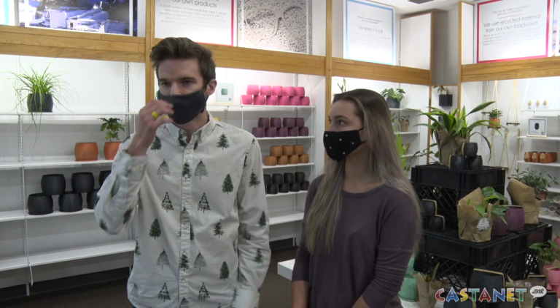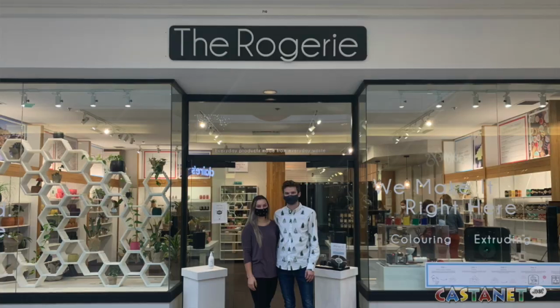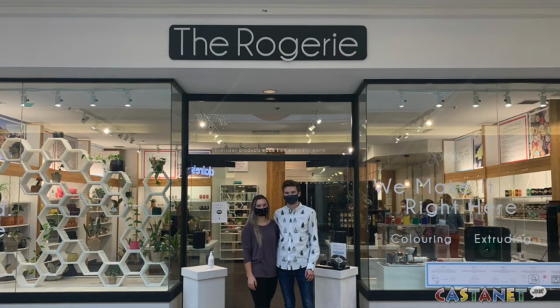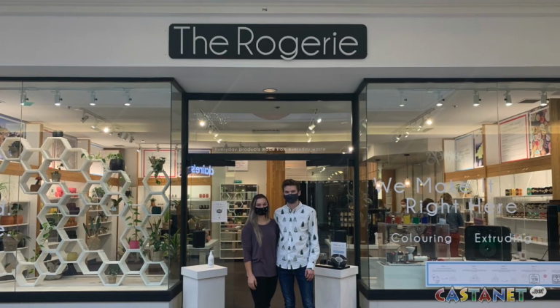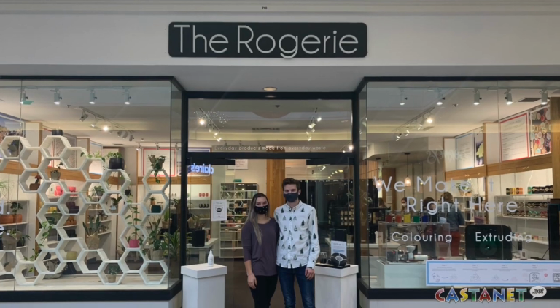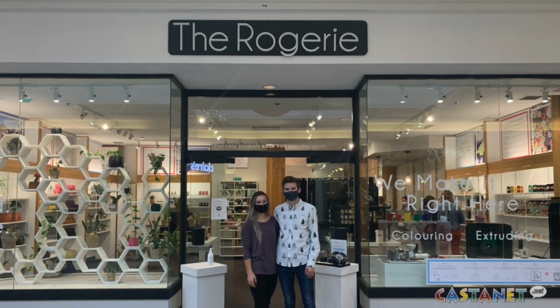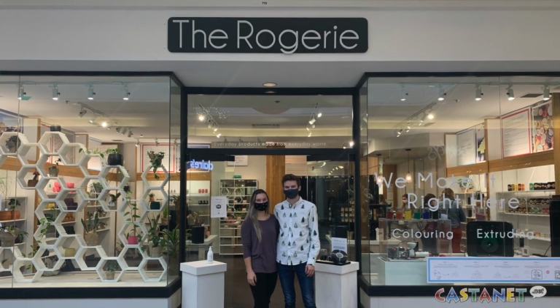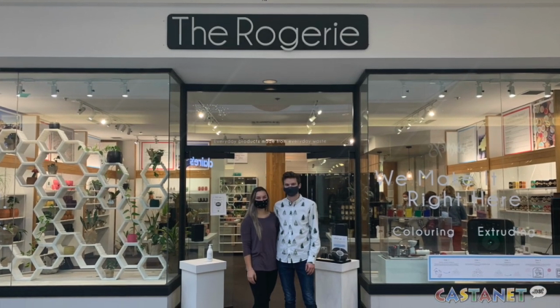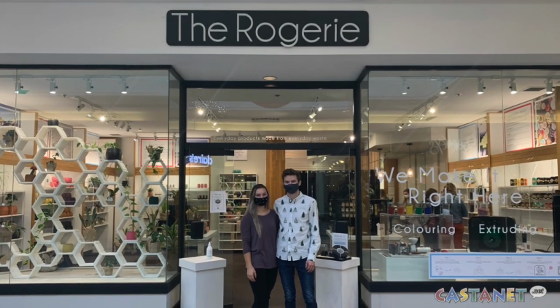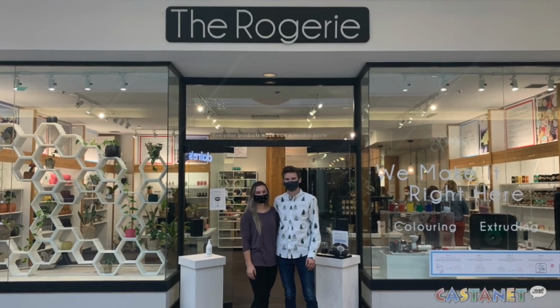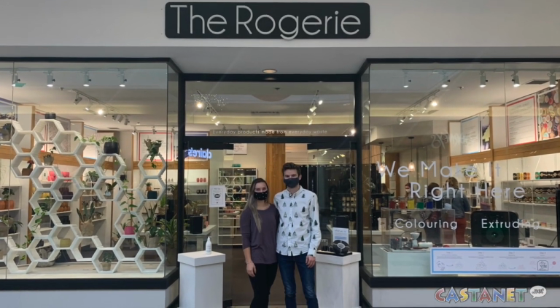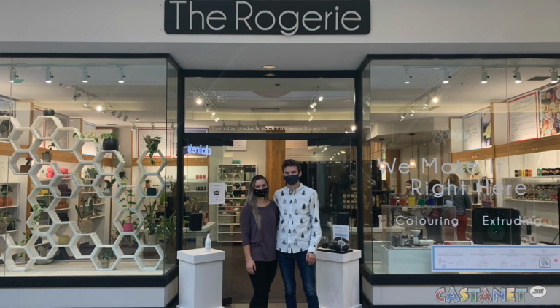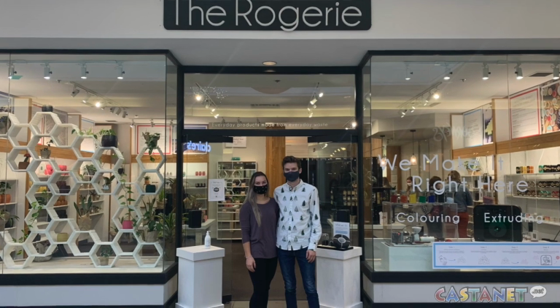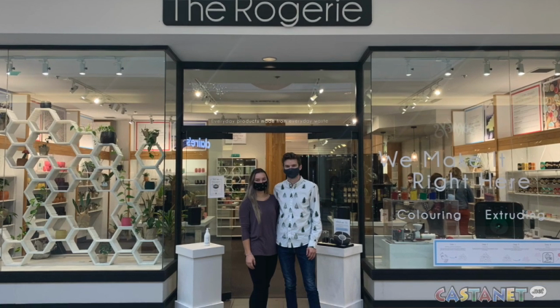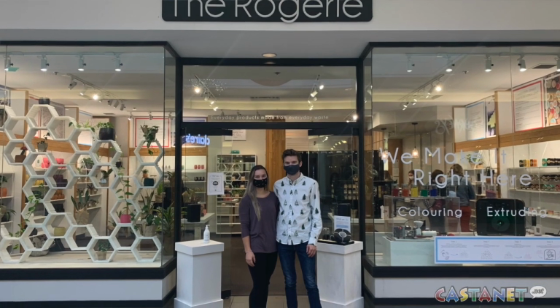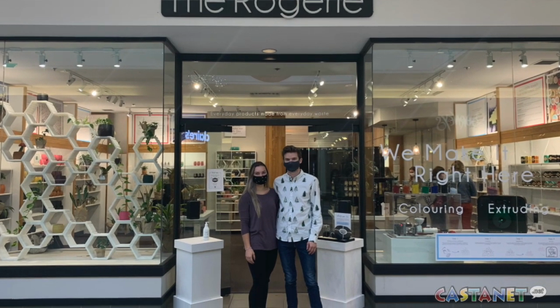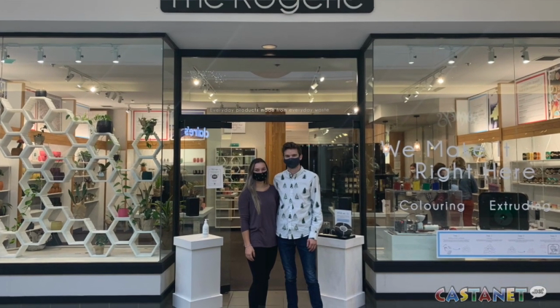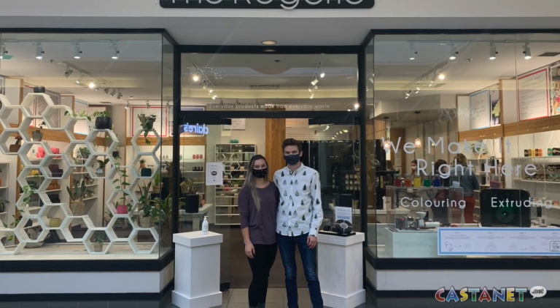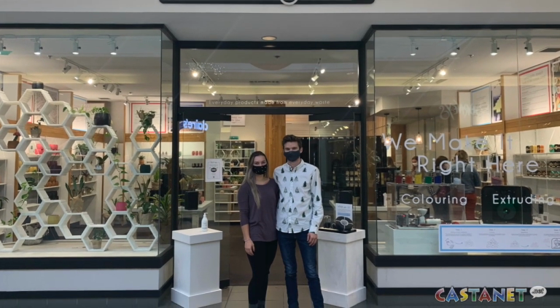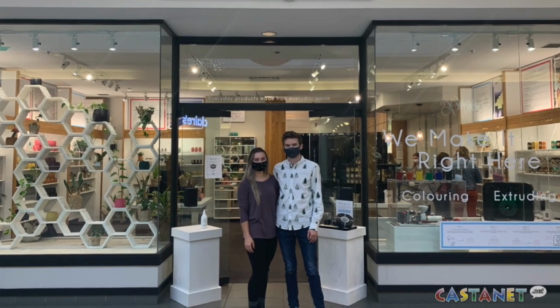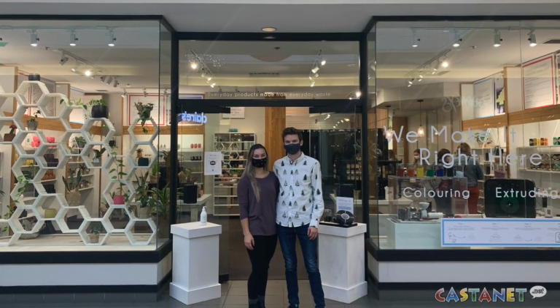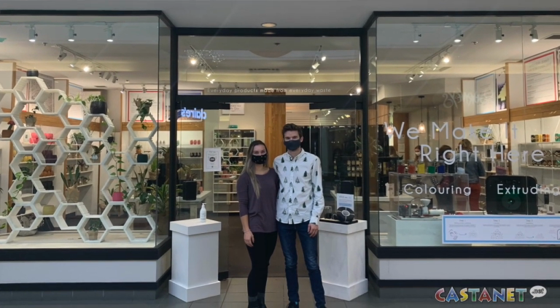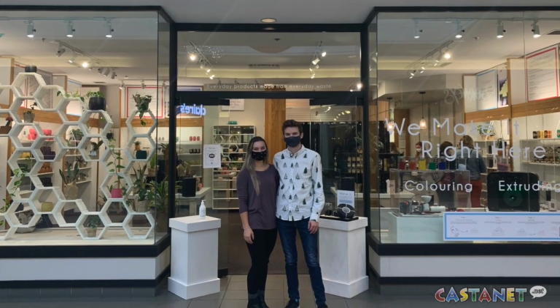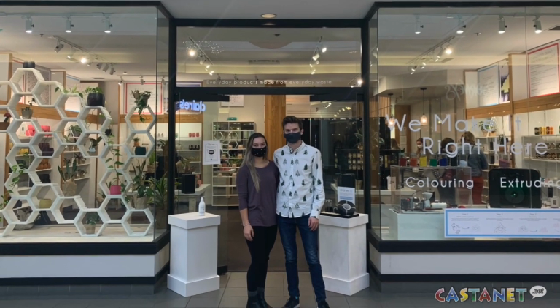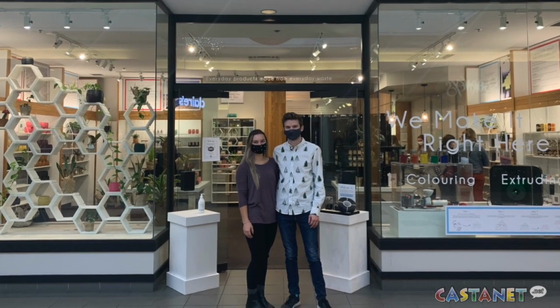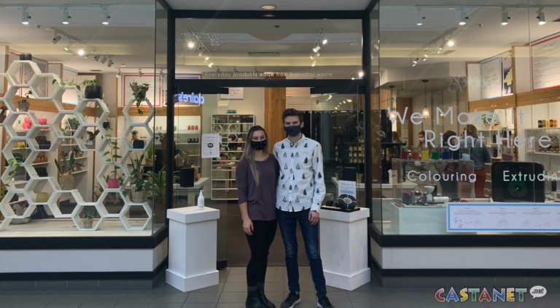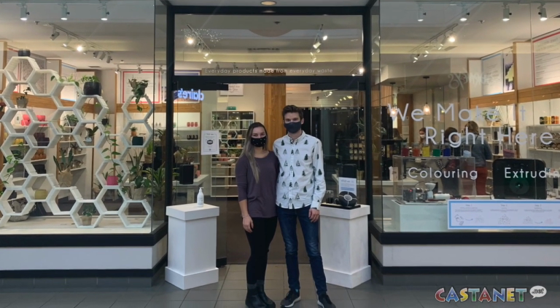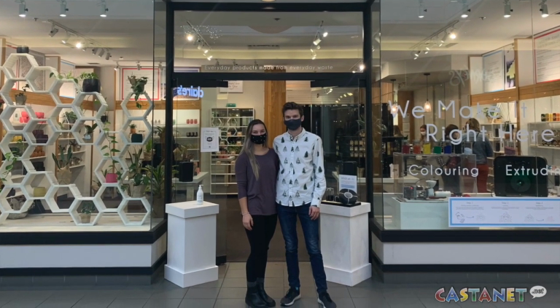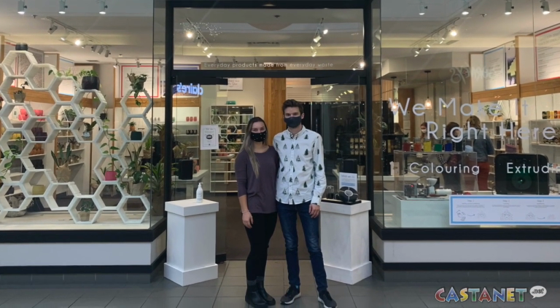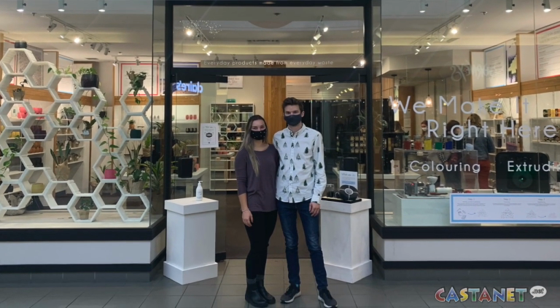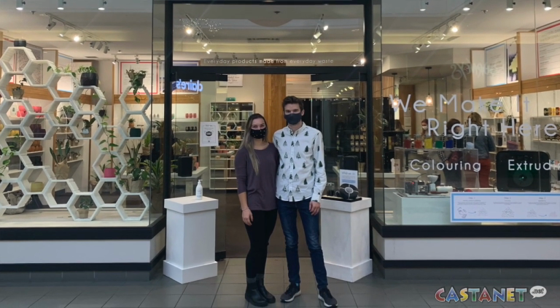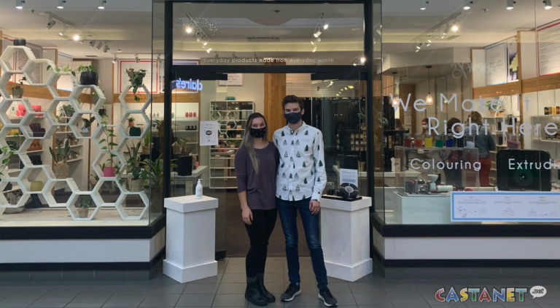You can also visit the store online at therogerie.com. For Castanet News, I'm Miriam Halpenny in Kelowna.